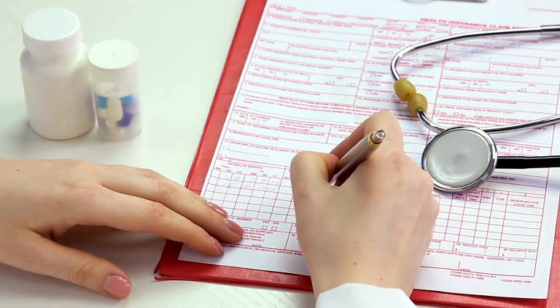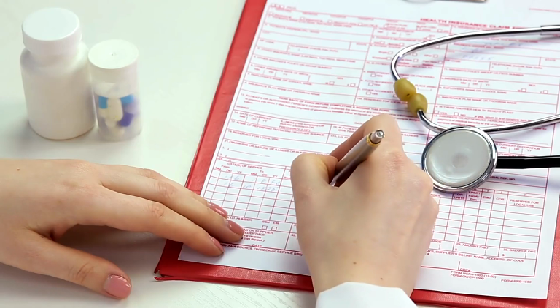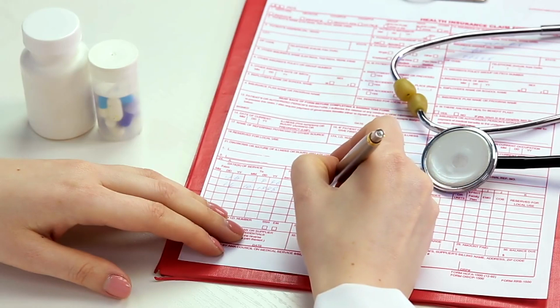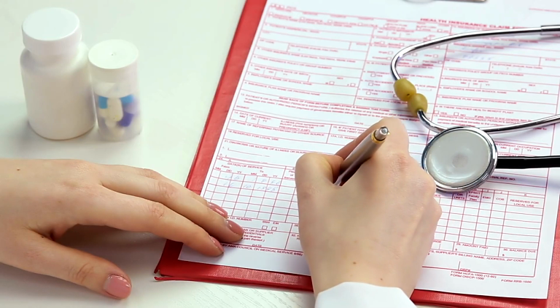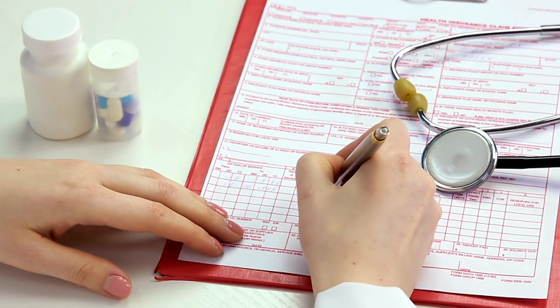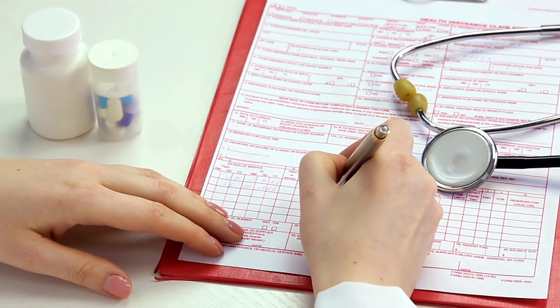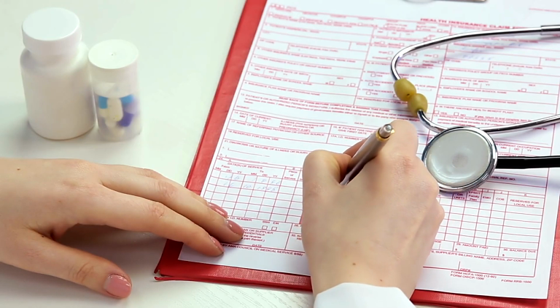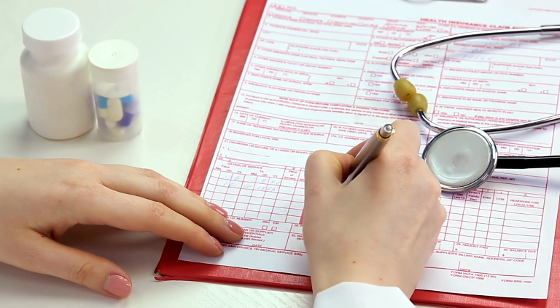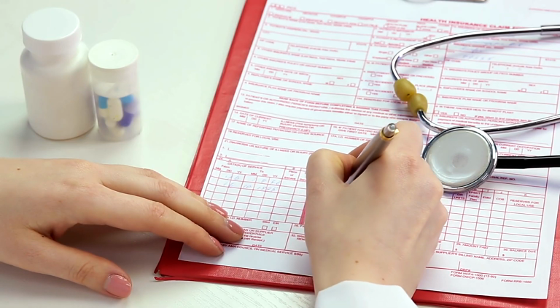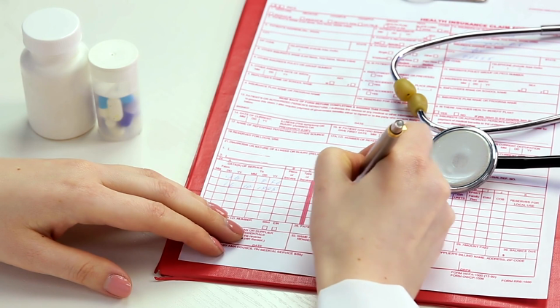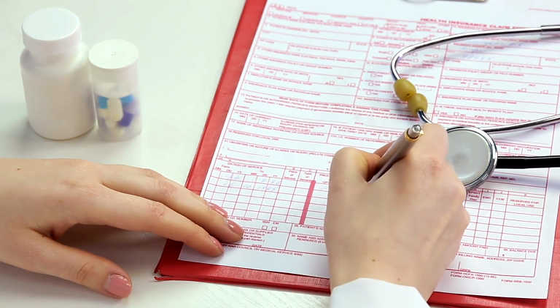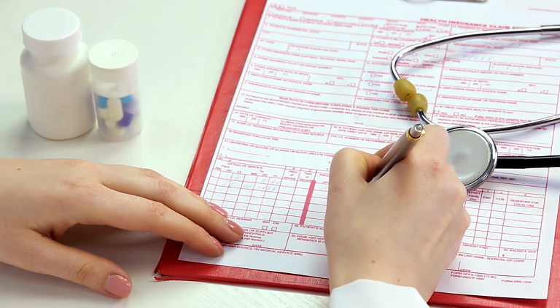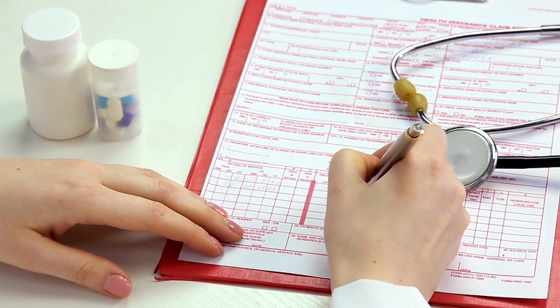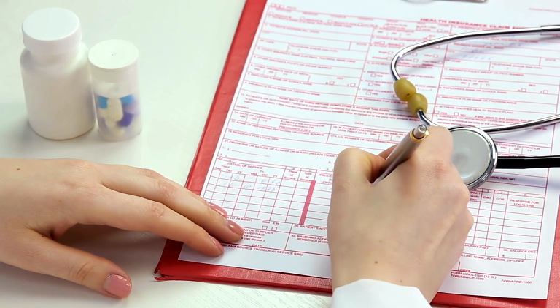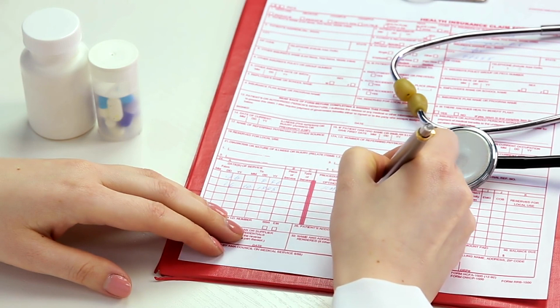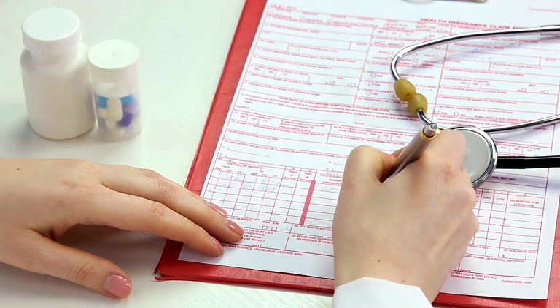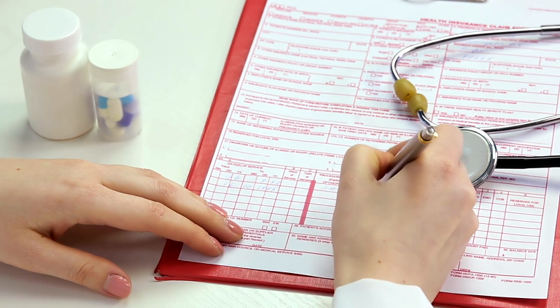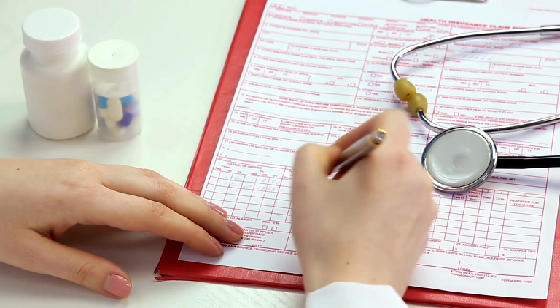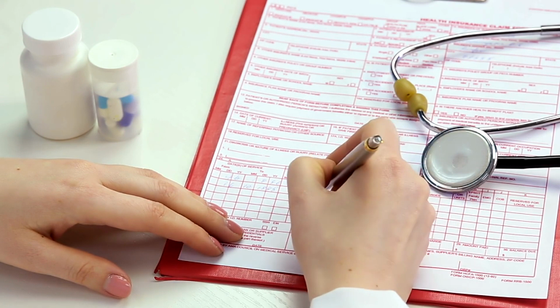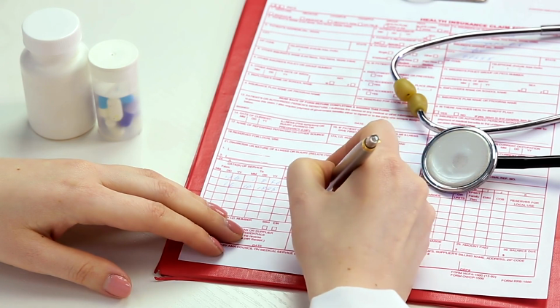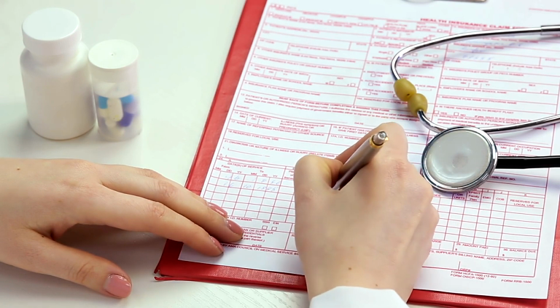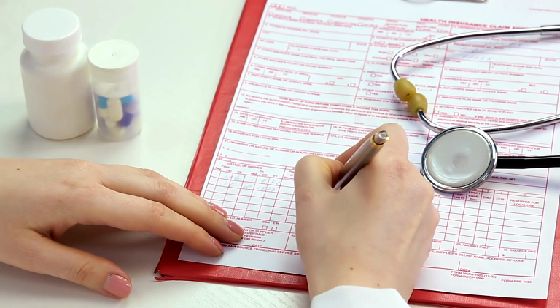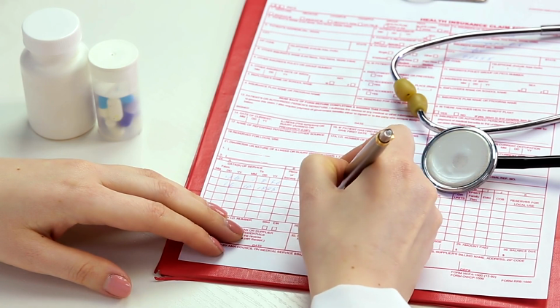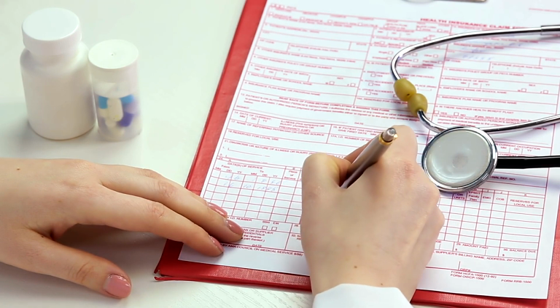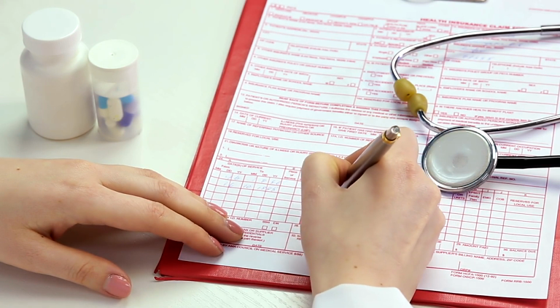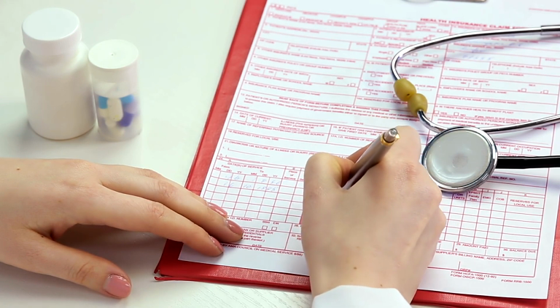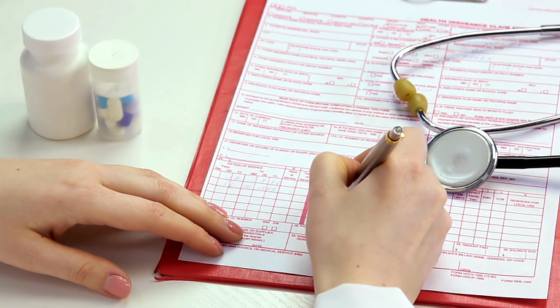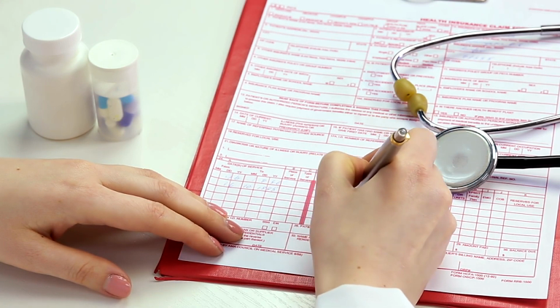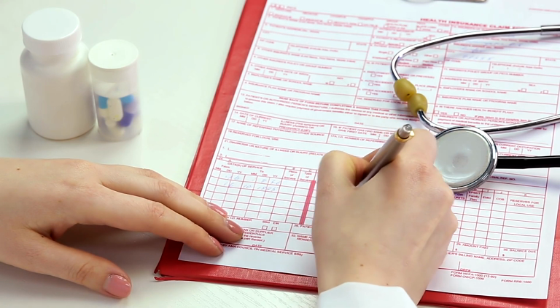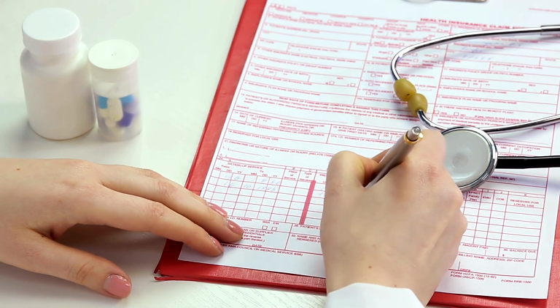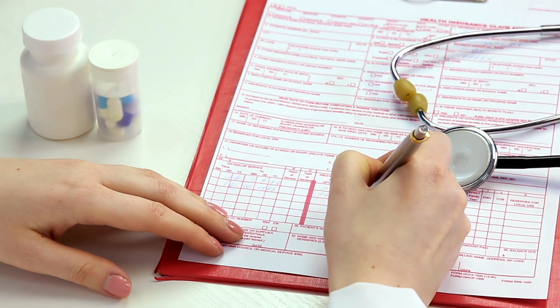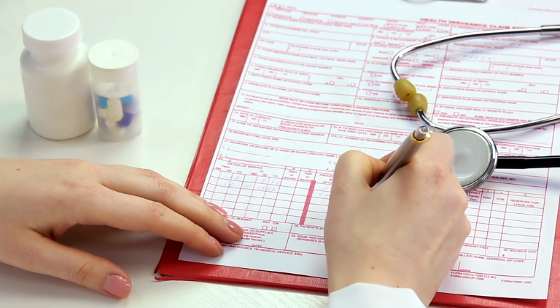Next, narrow down your list of potential urologists by considering factors such as location, office hours, and accepted insurance plans.